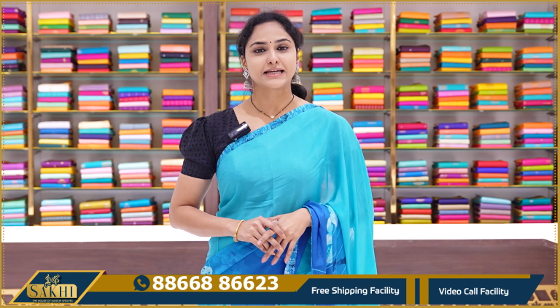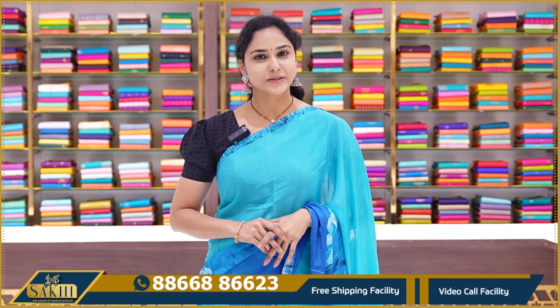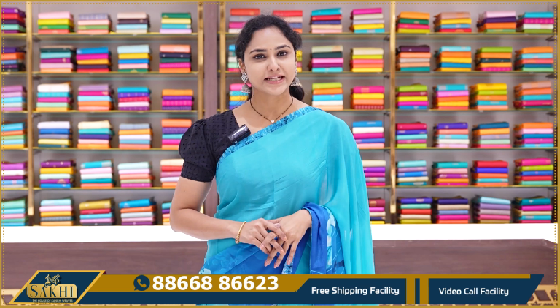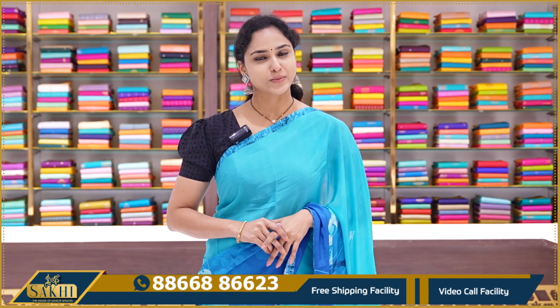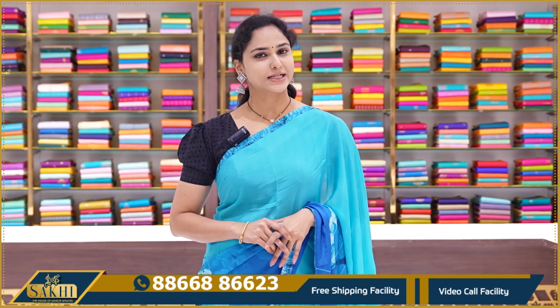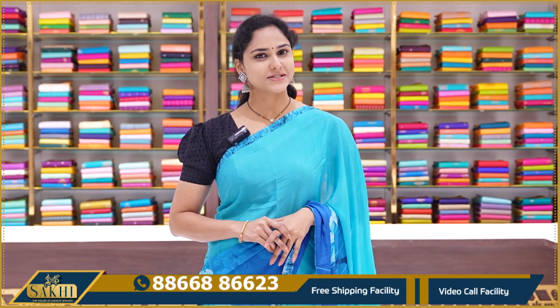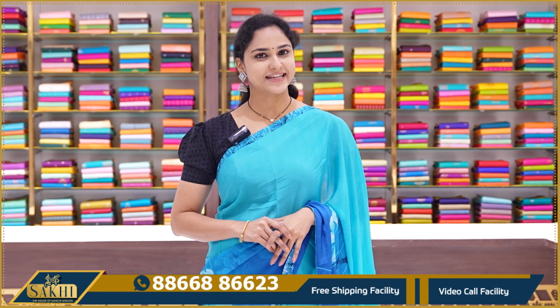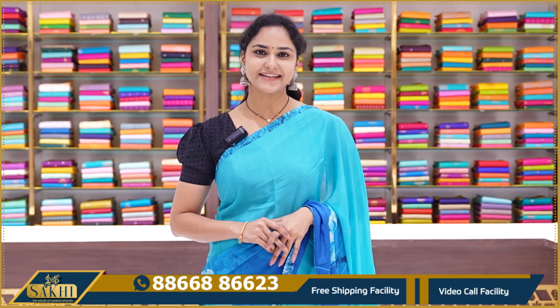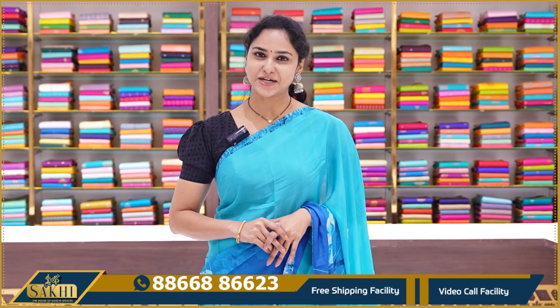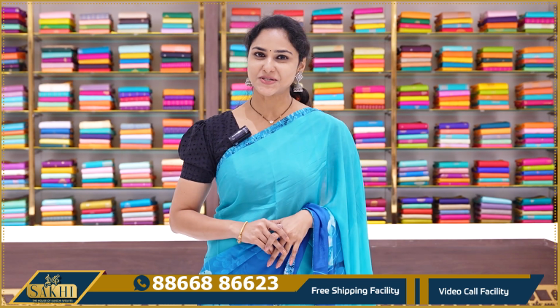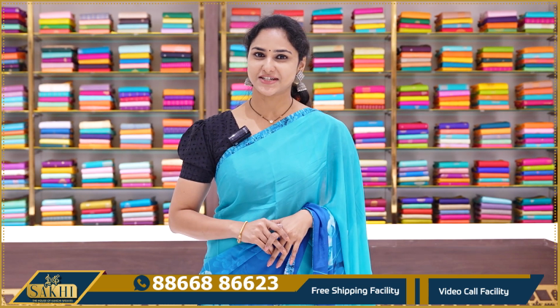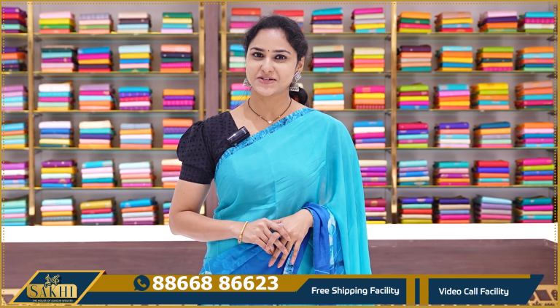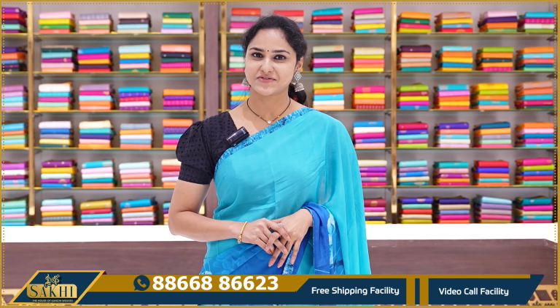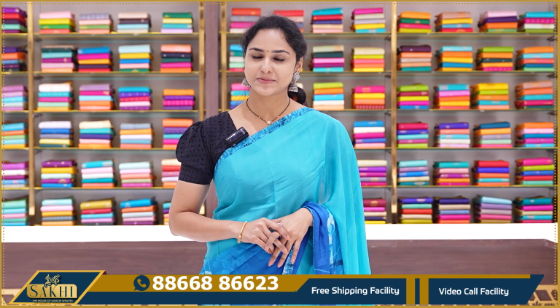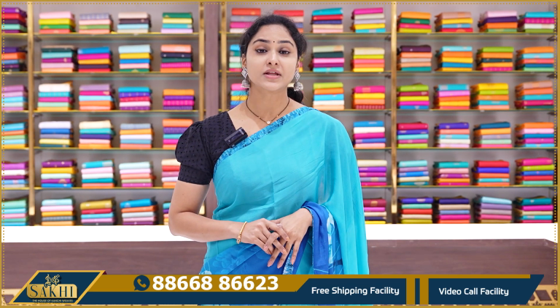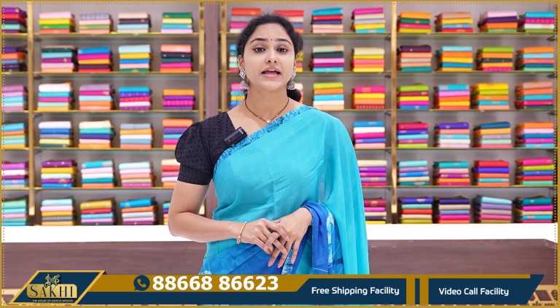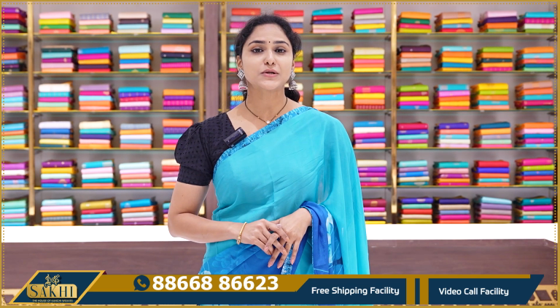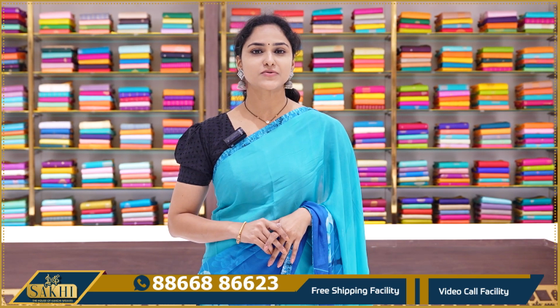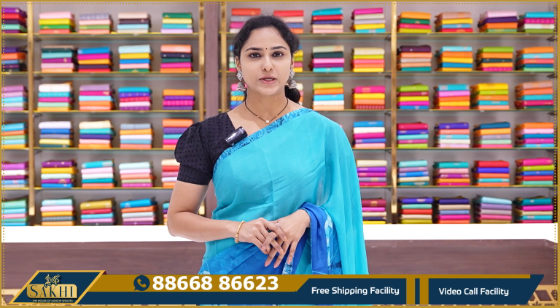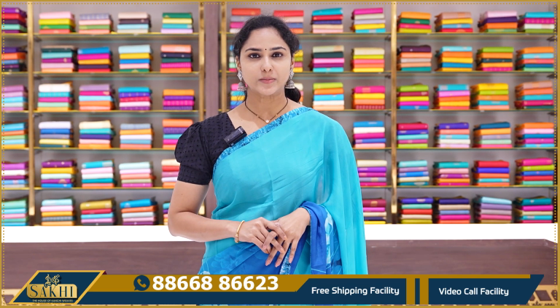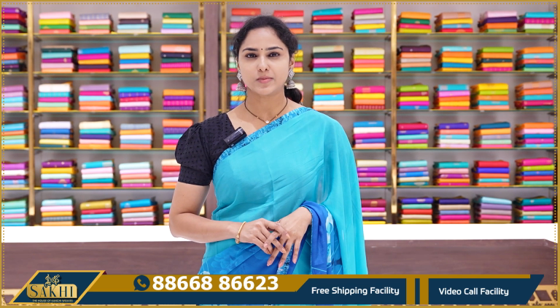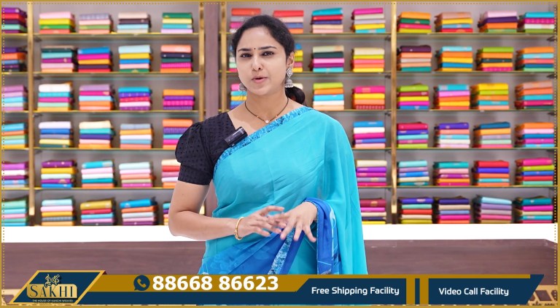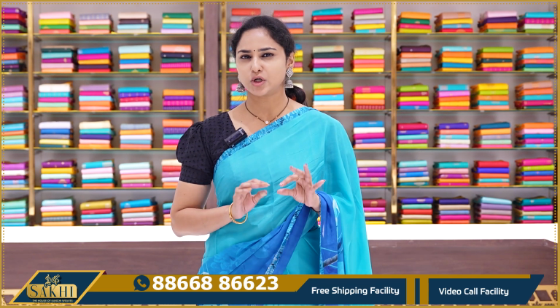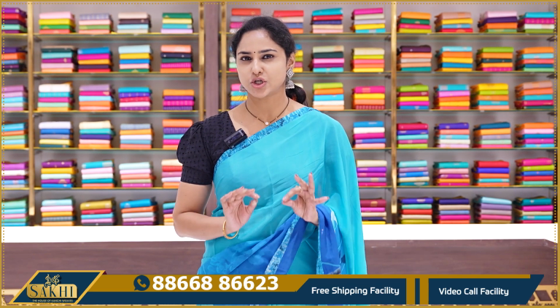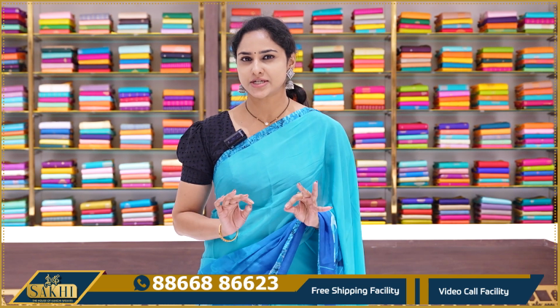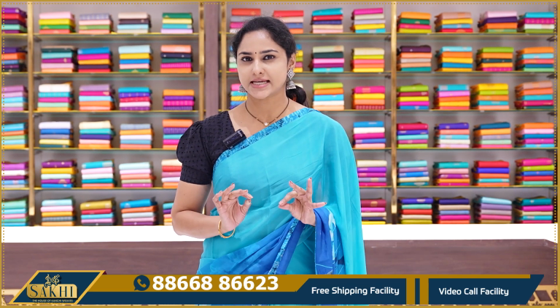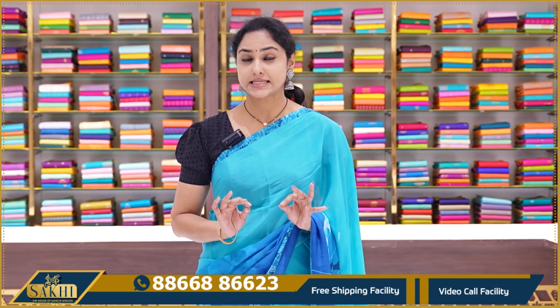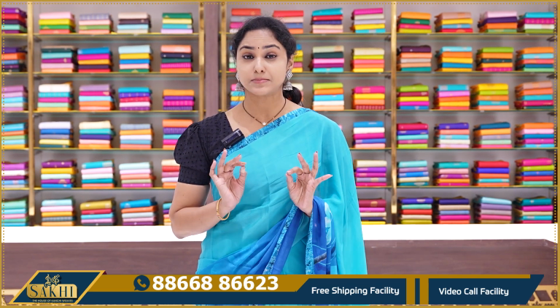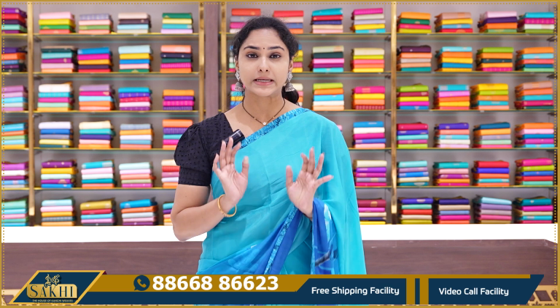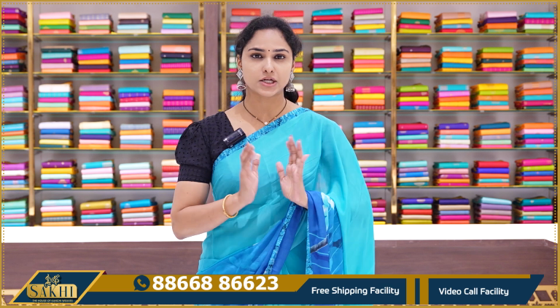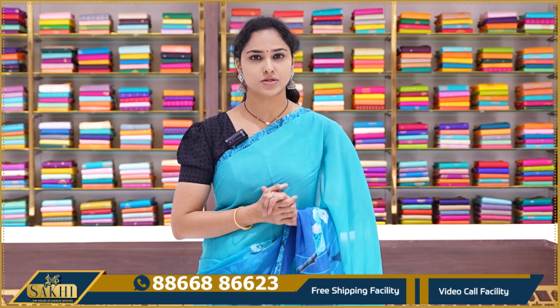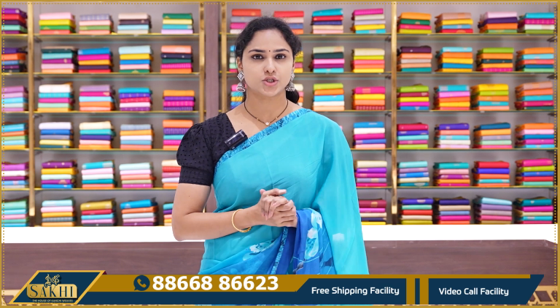Hello, welcome to Sakhi, the house of Kanchi Viz. In this video, we will start a Pure Georgette series — Printed Georgette.